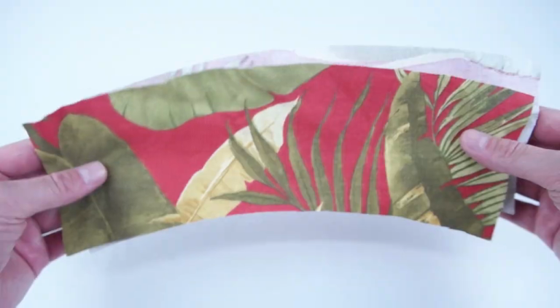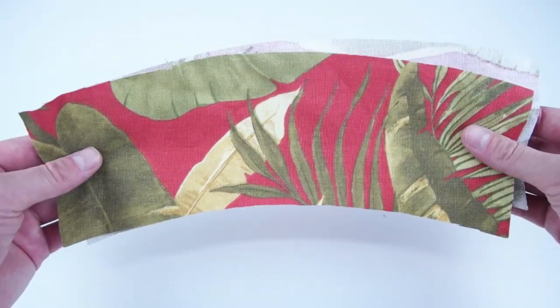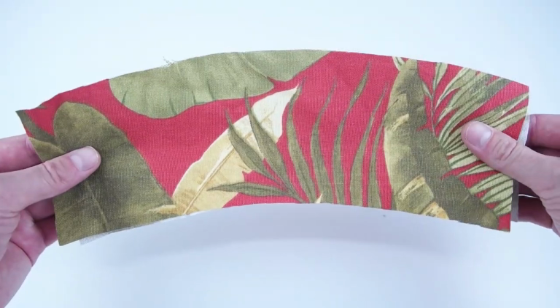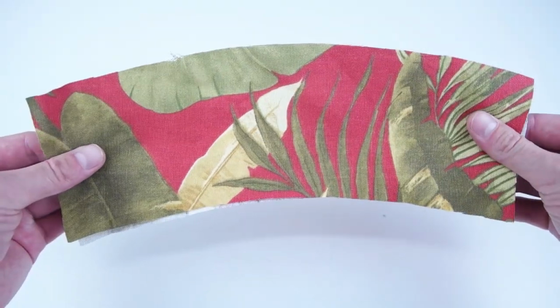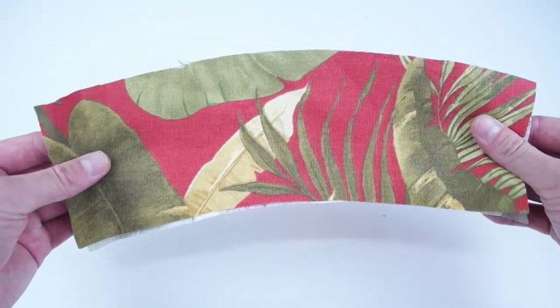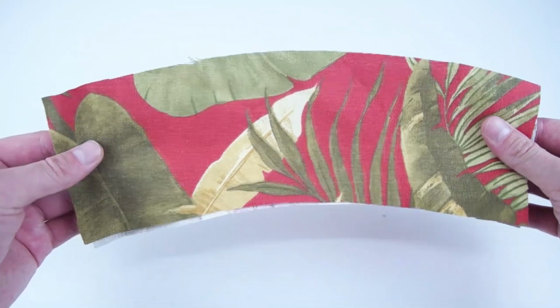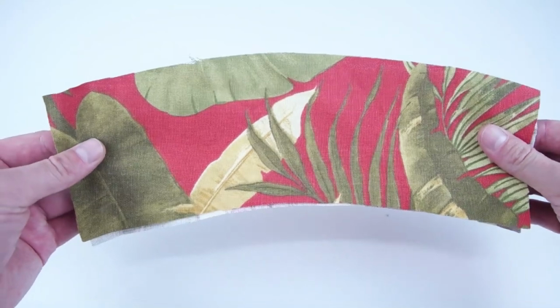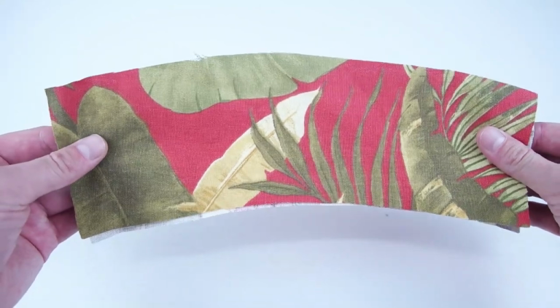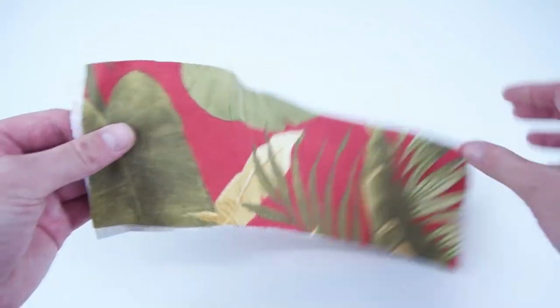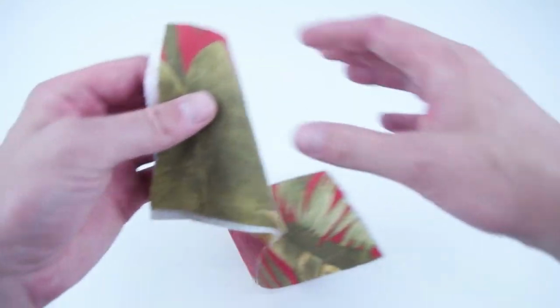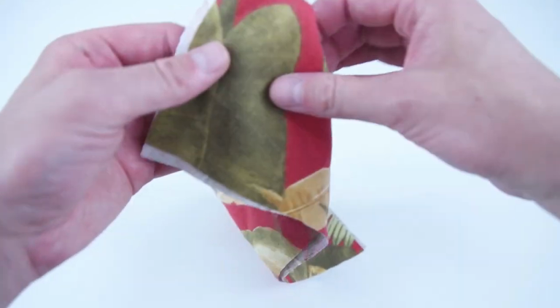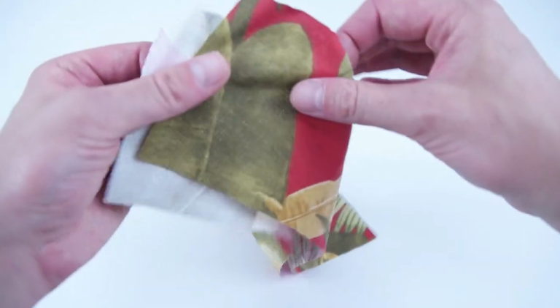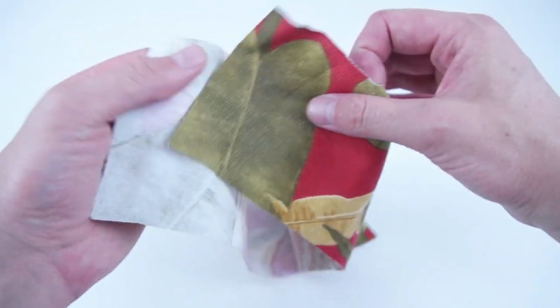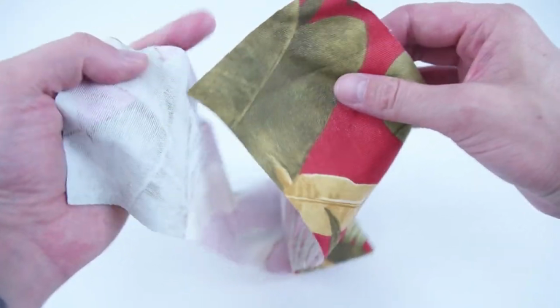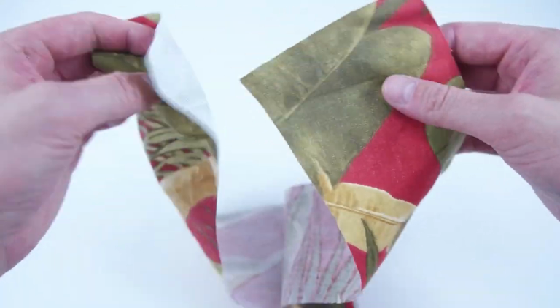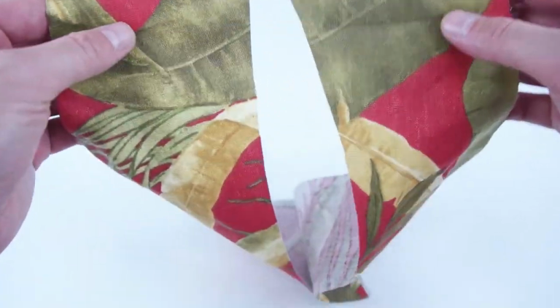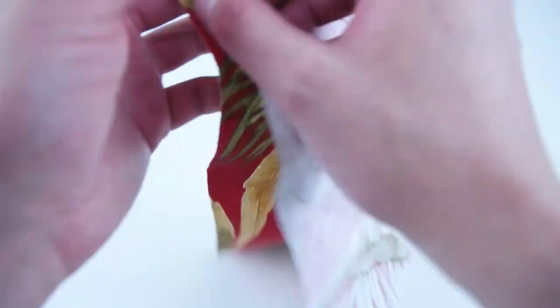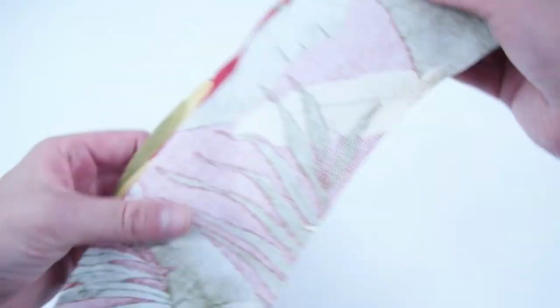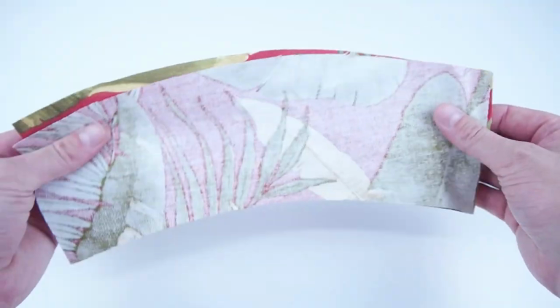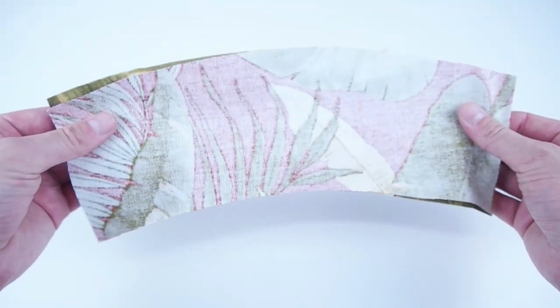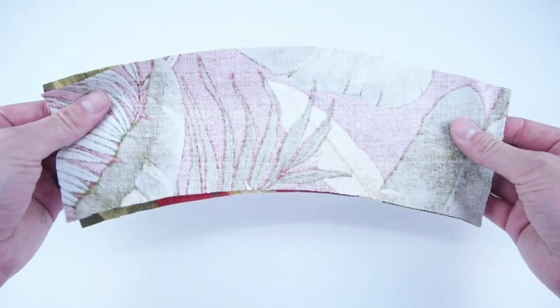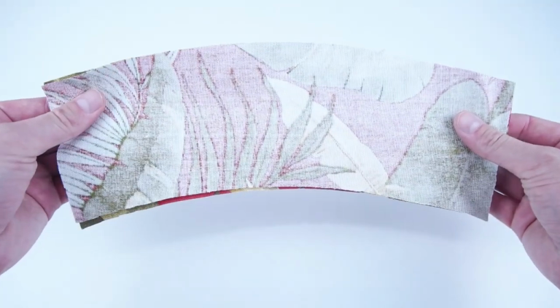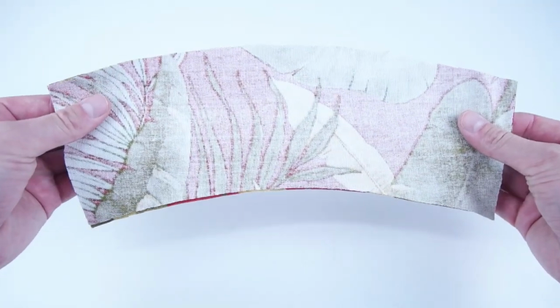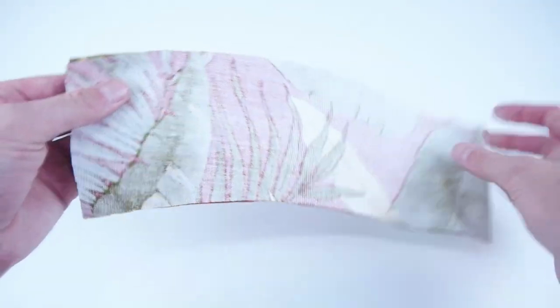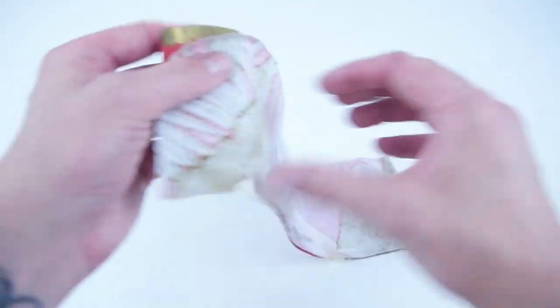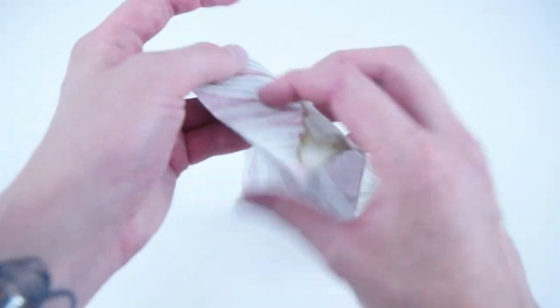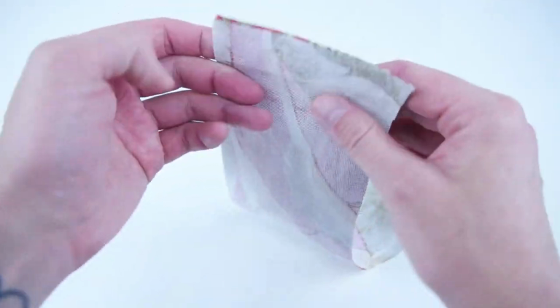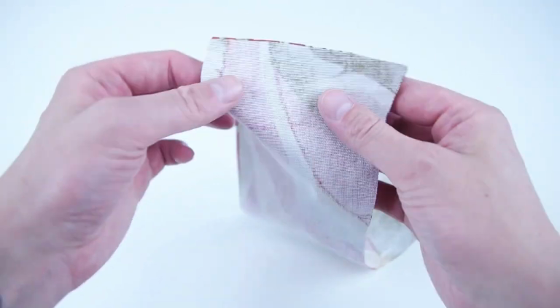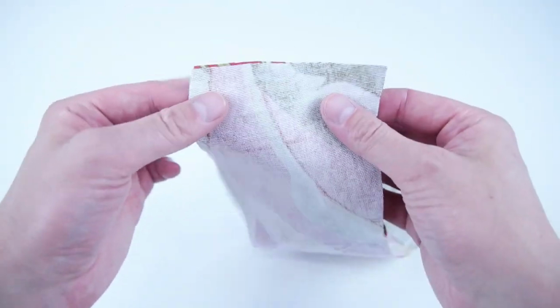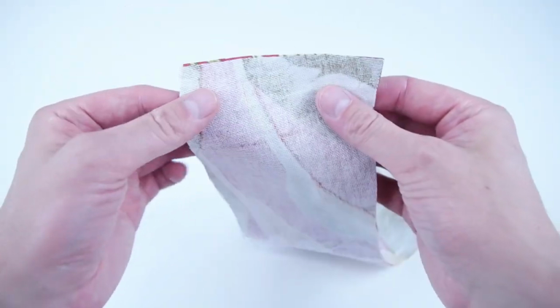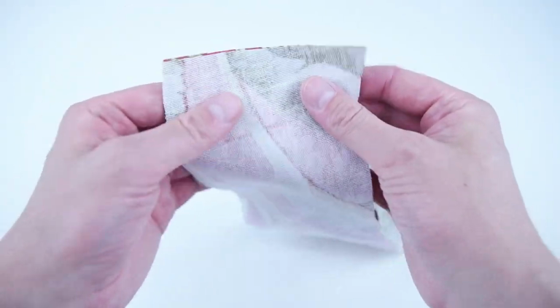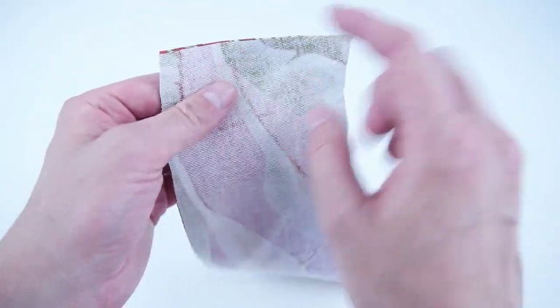Next, grab both of your side panels, place the right sides together, and sew the shorter edges at a quarter inch seam allowance.